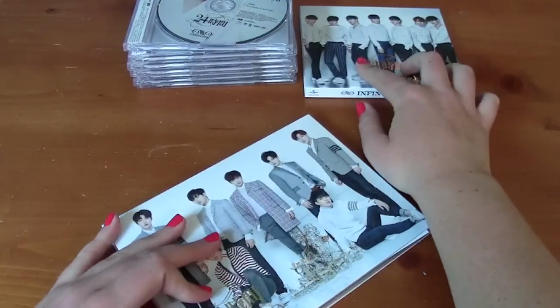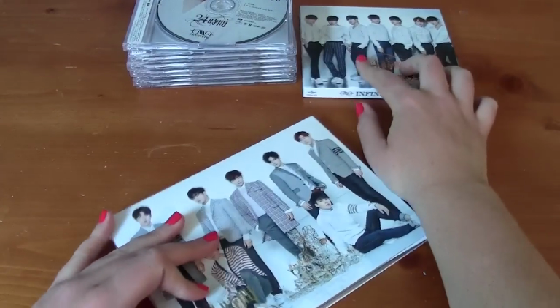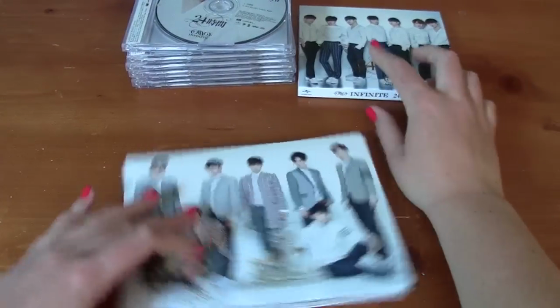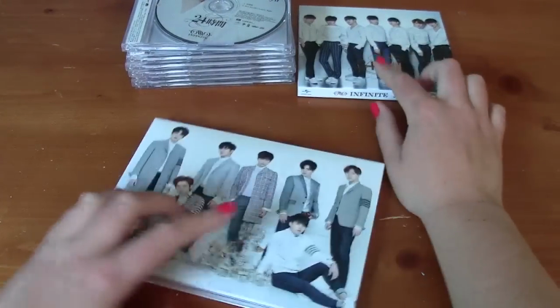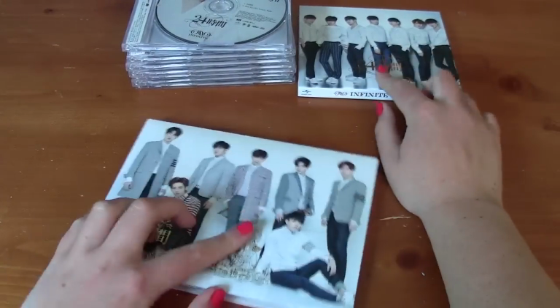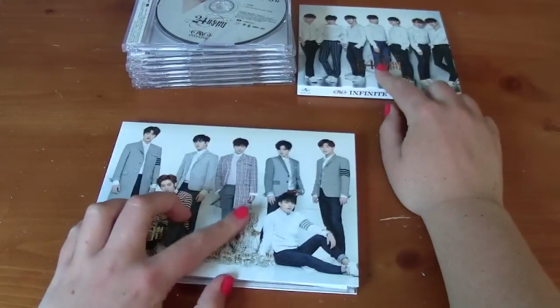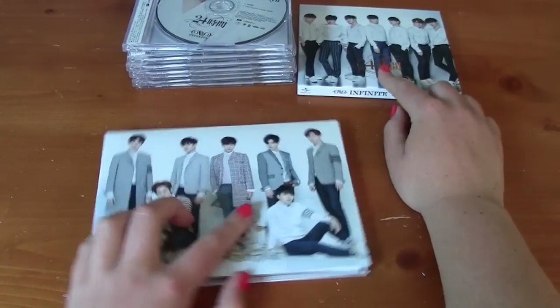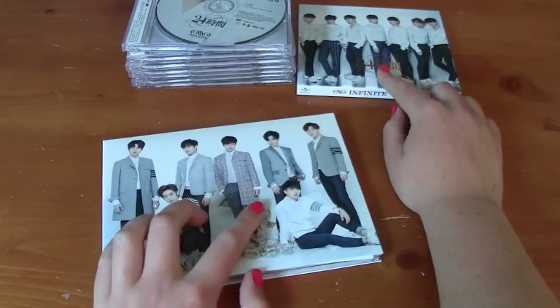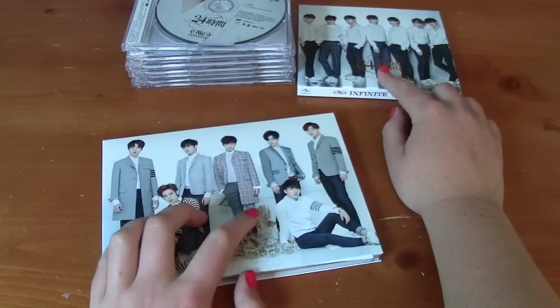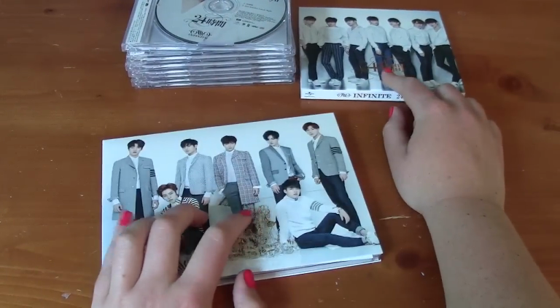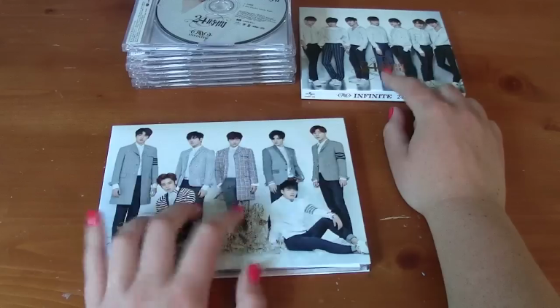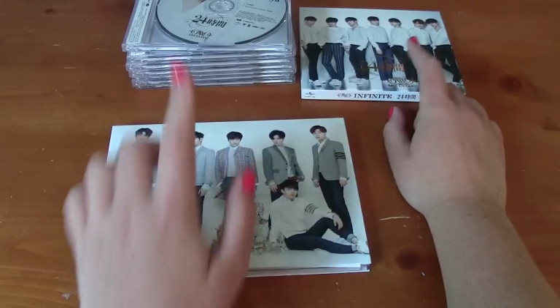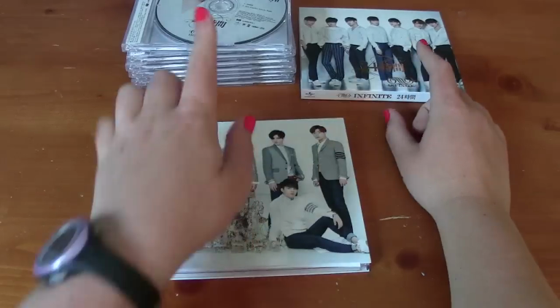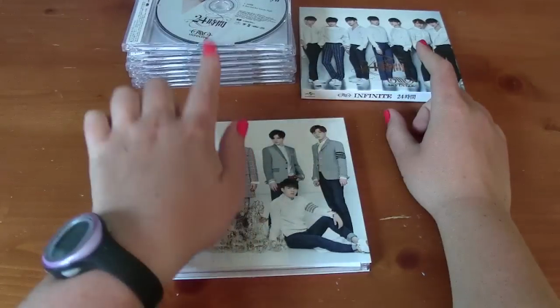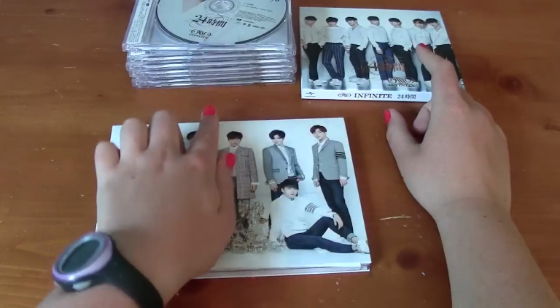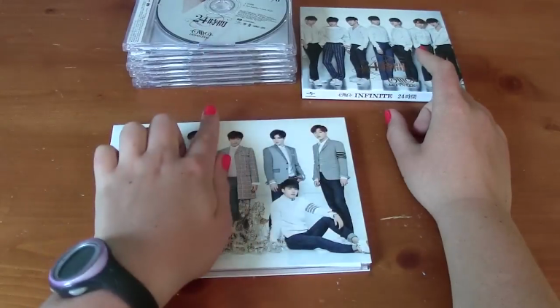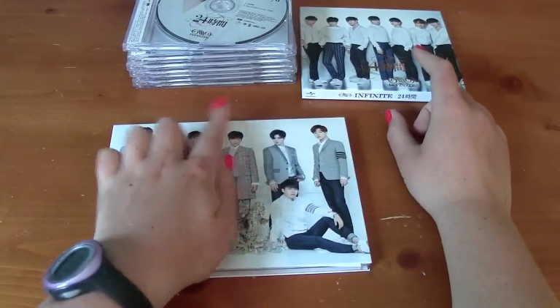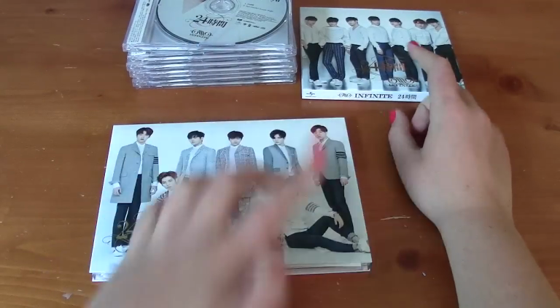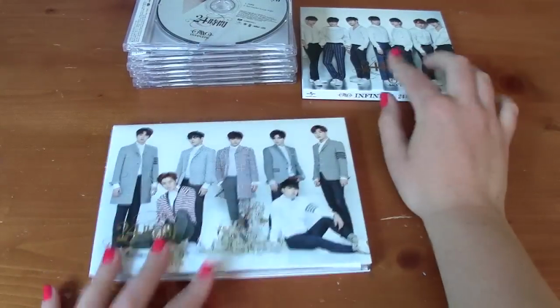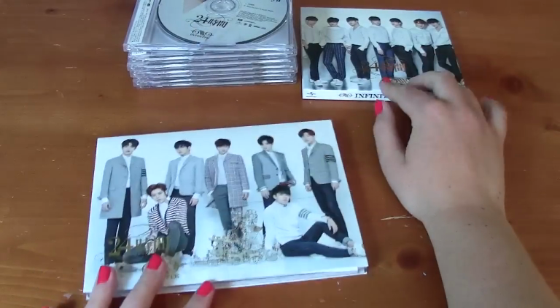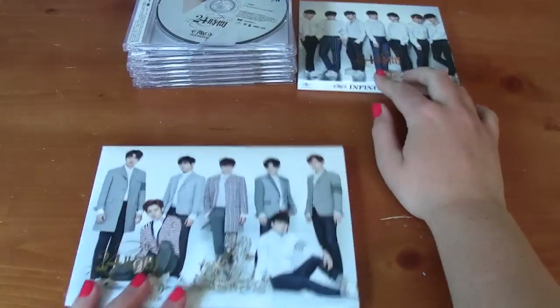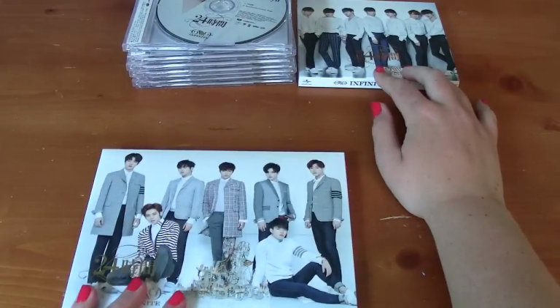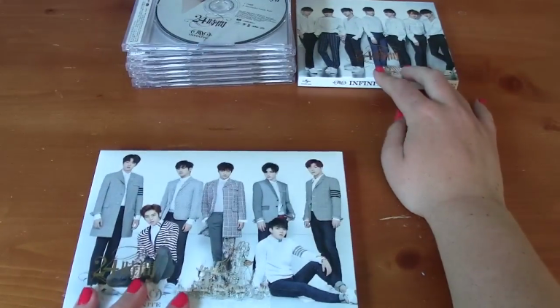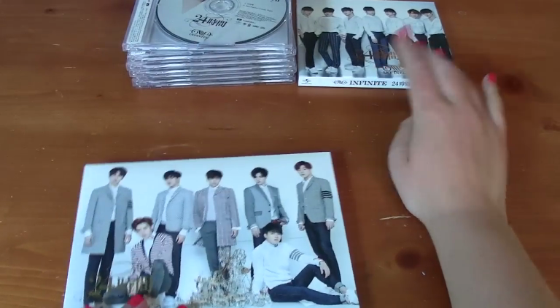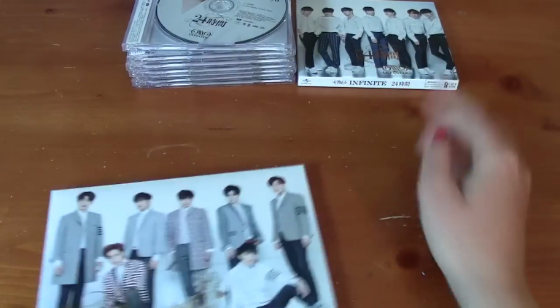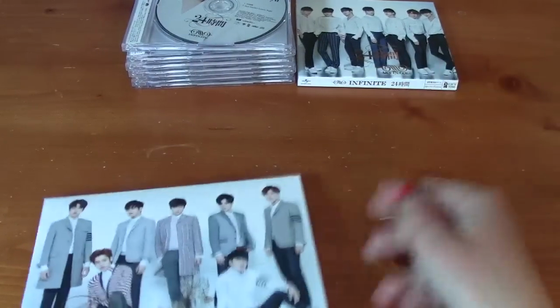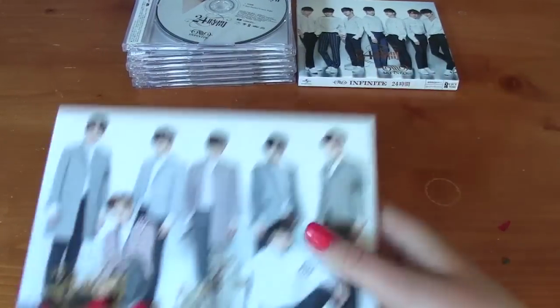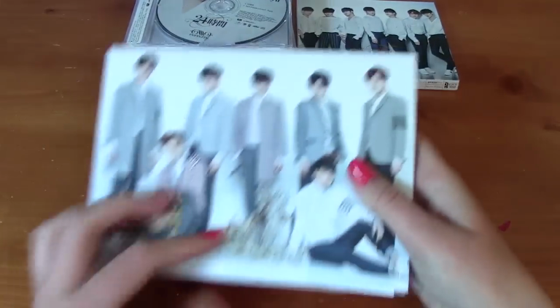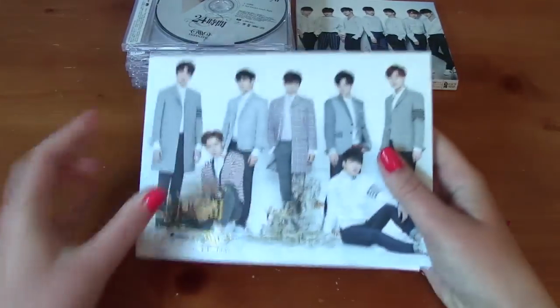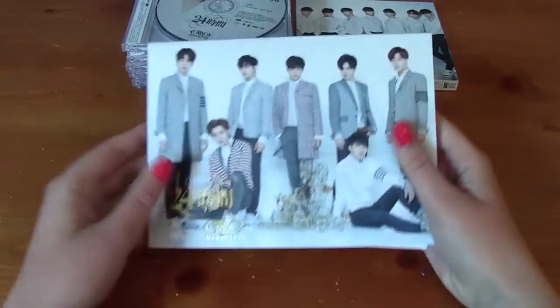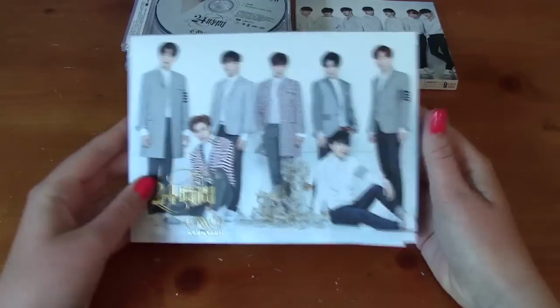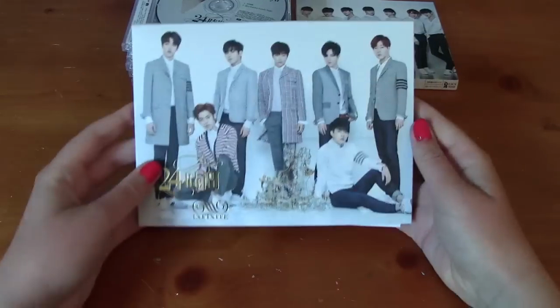These two came with photo cards. Those did not, unfortunately. Hopefully they fix that next time.